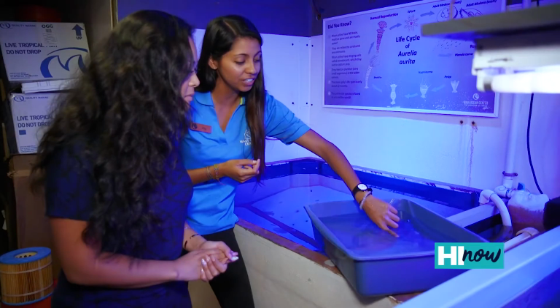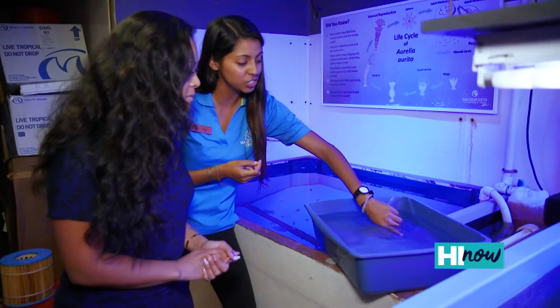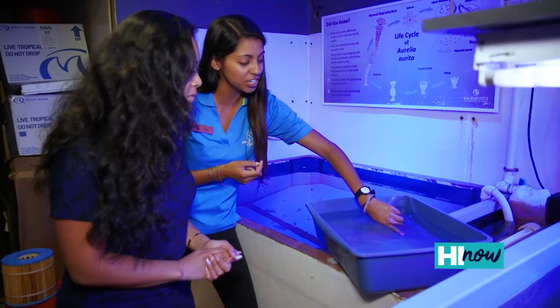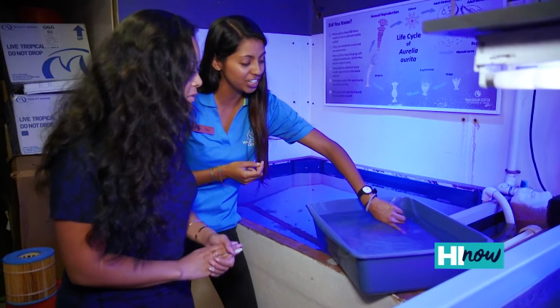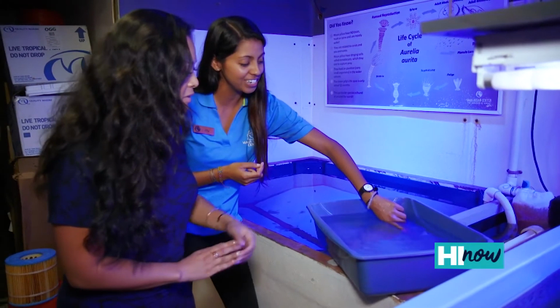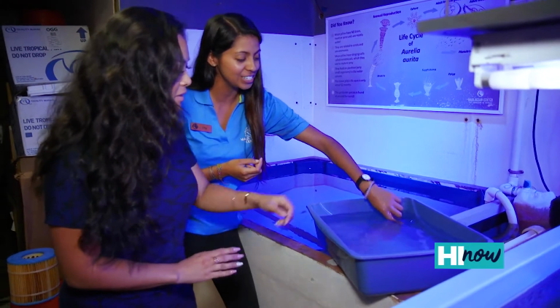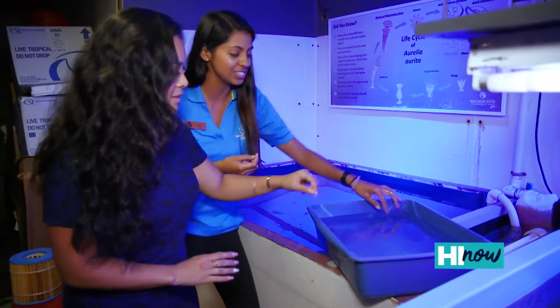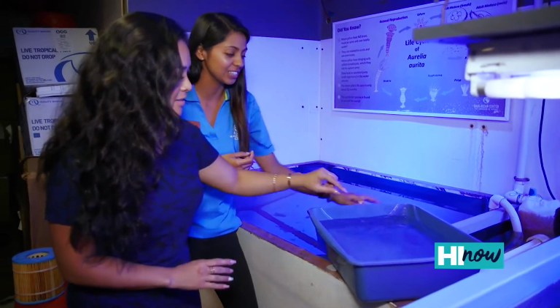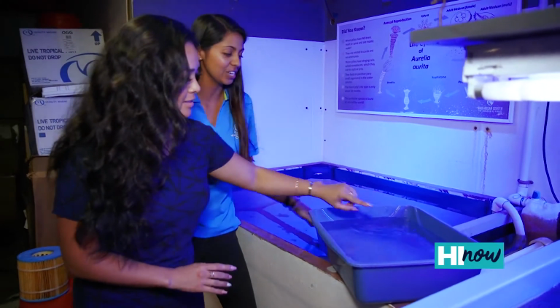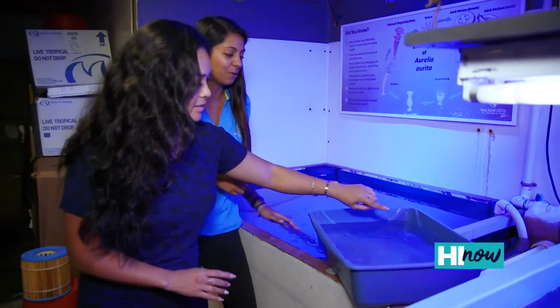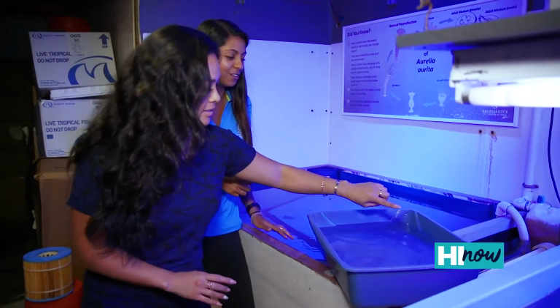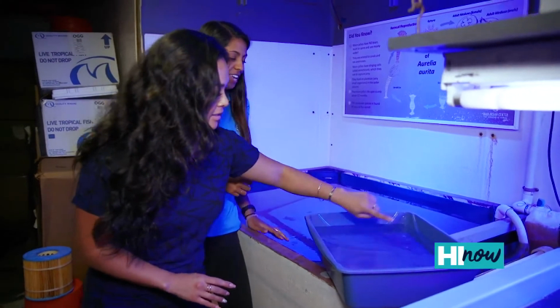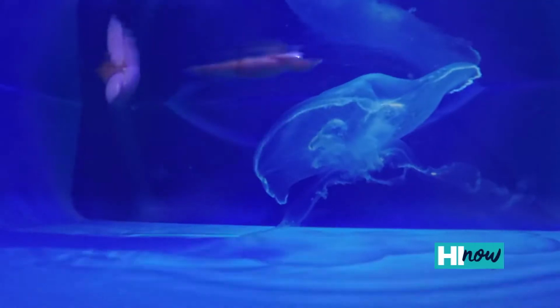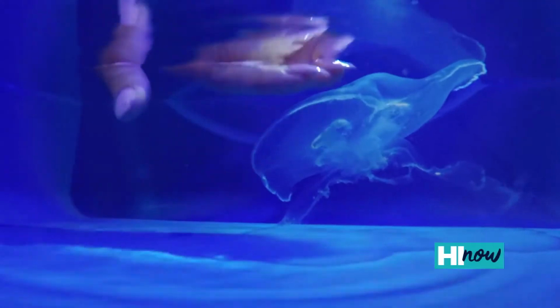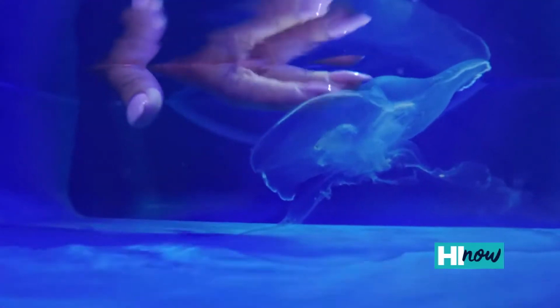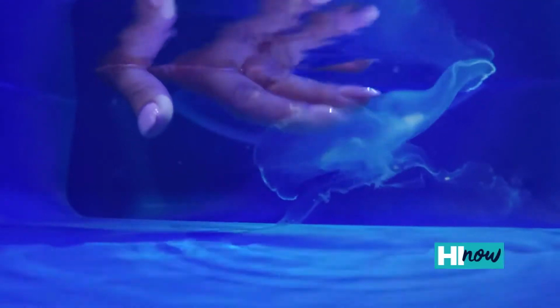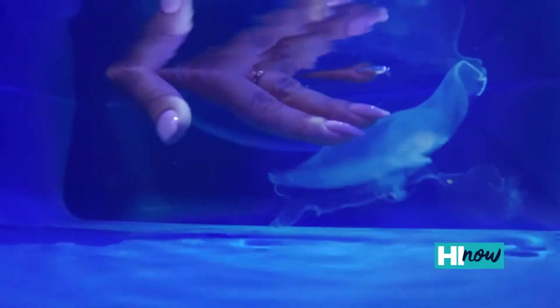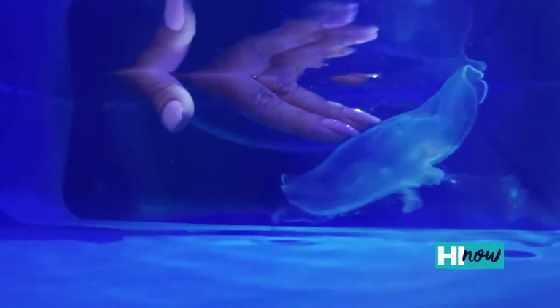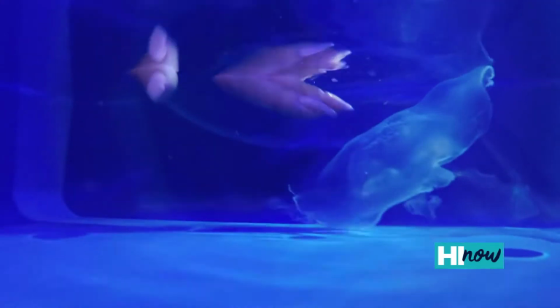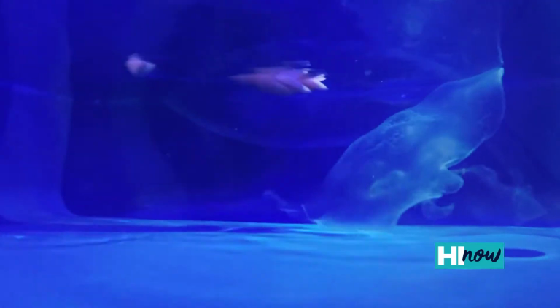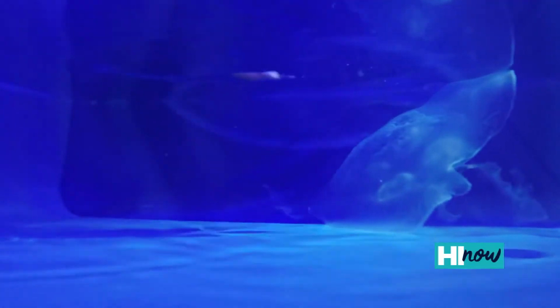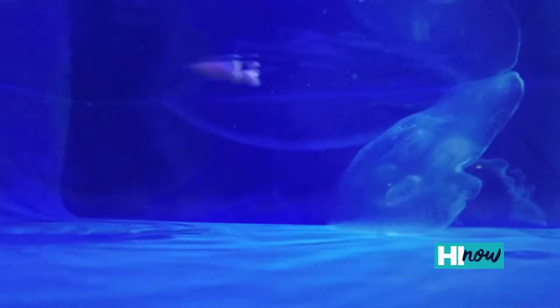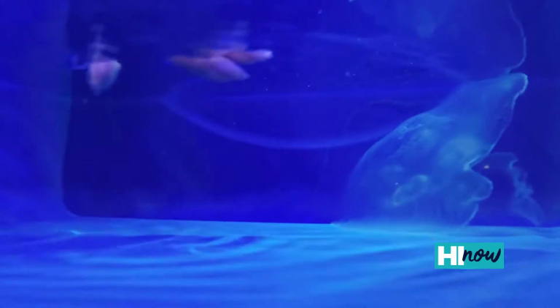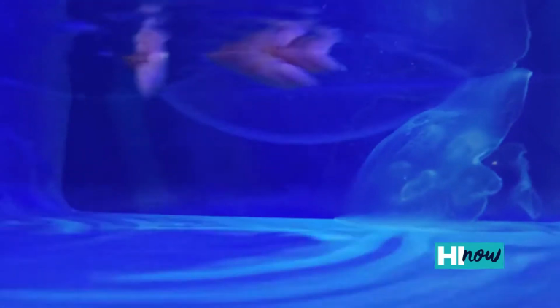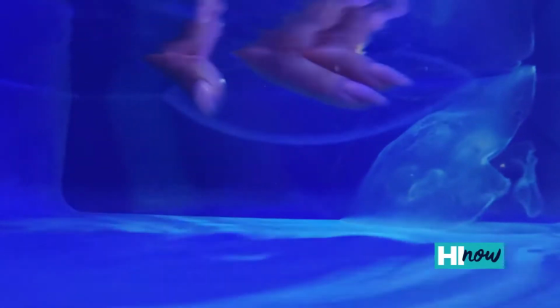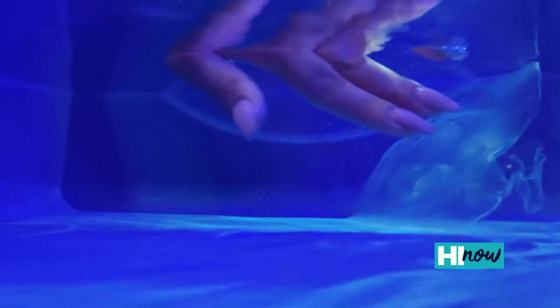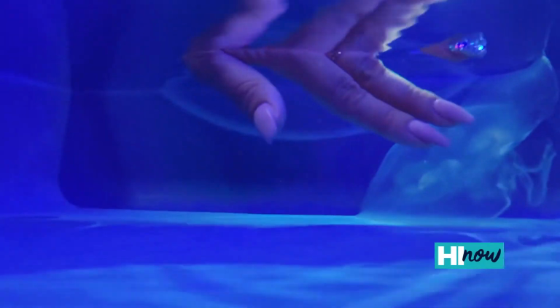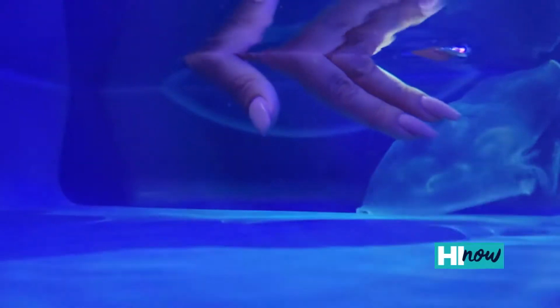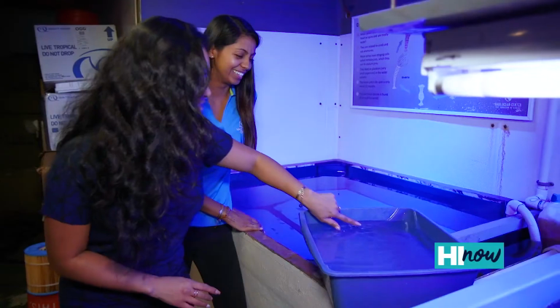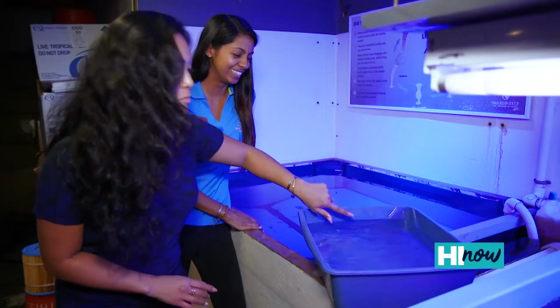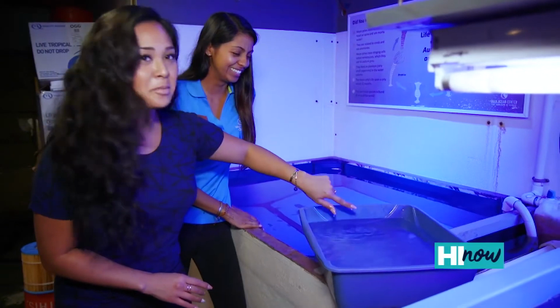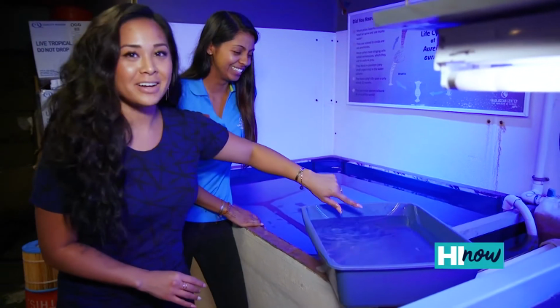Gently just touch it. Tell me what it feels like. It's like boba.